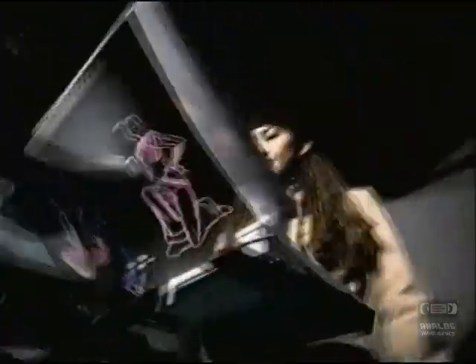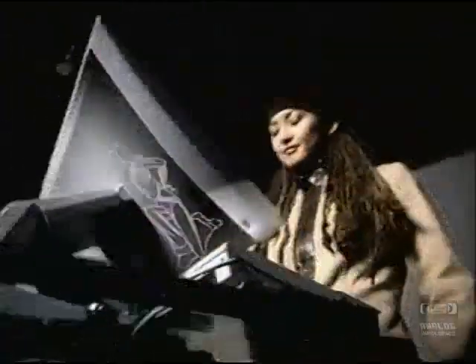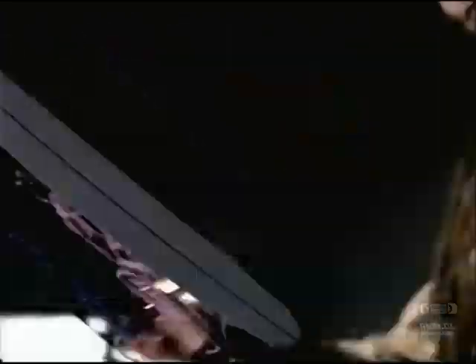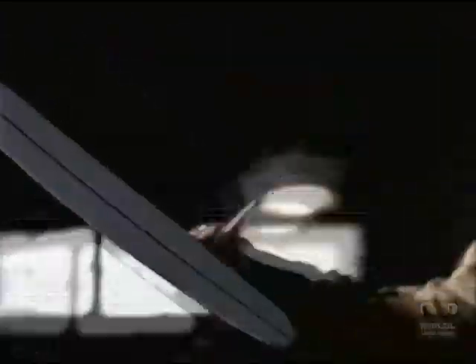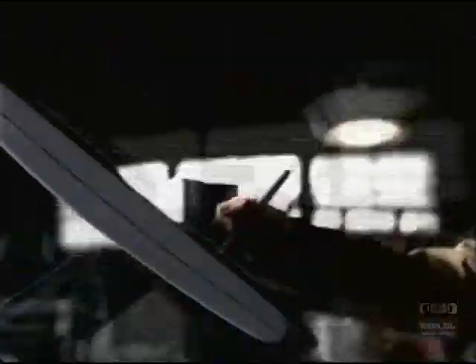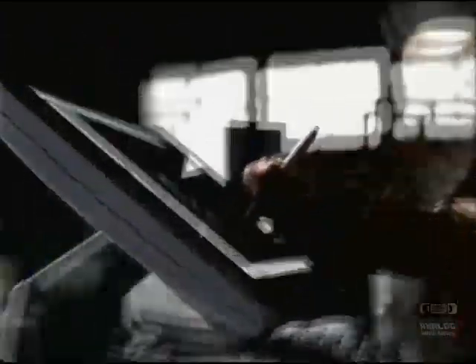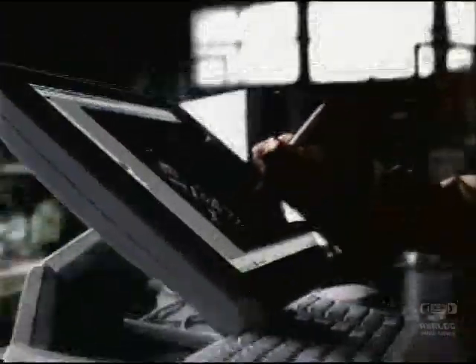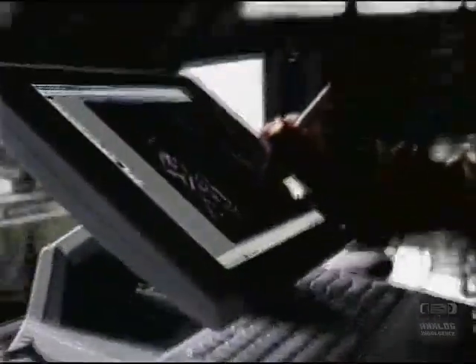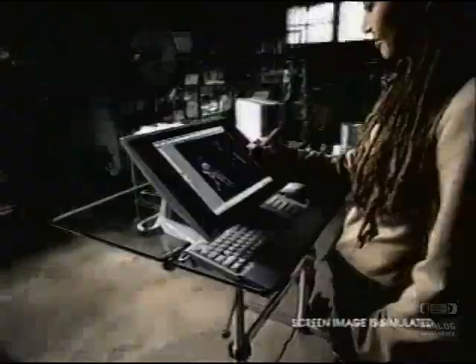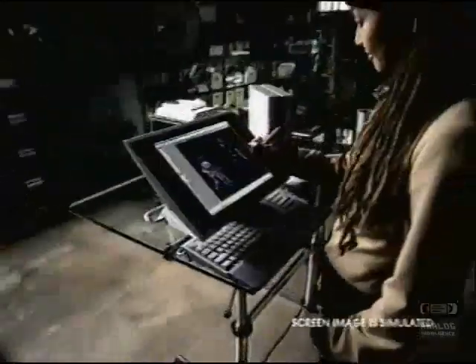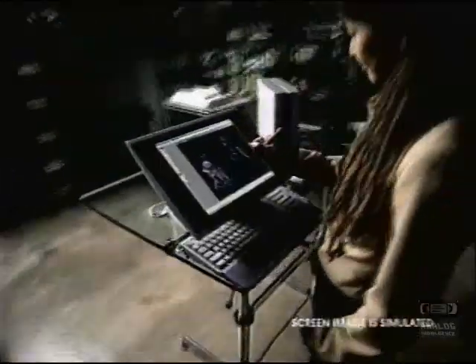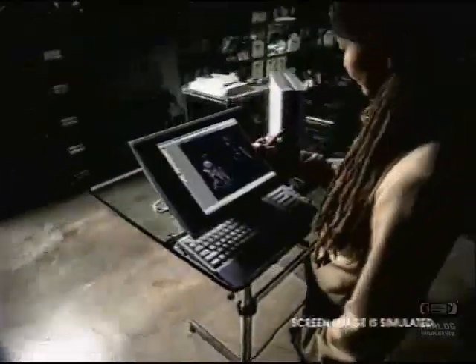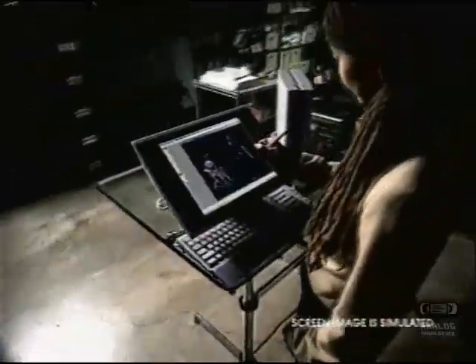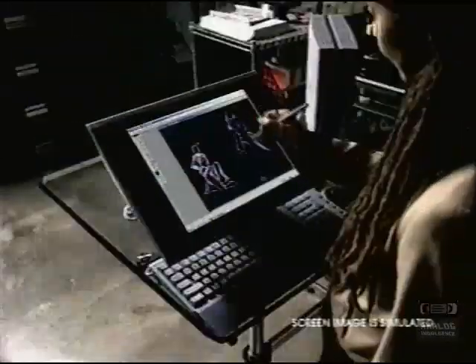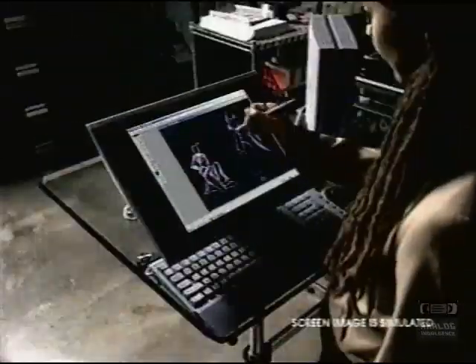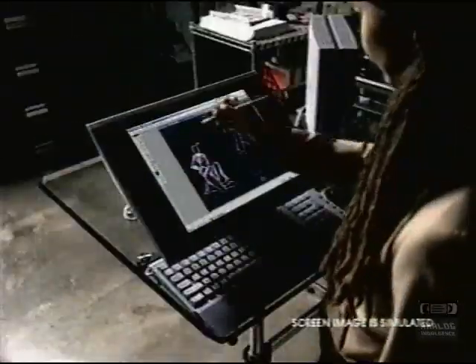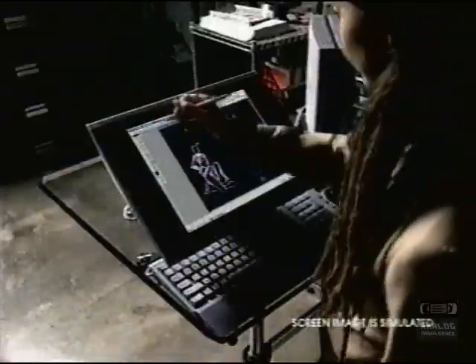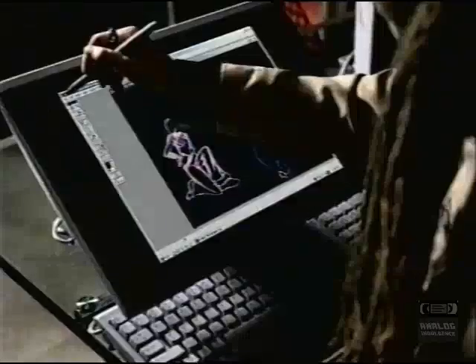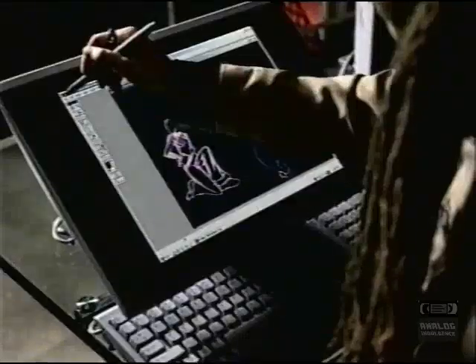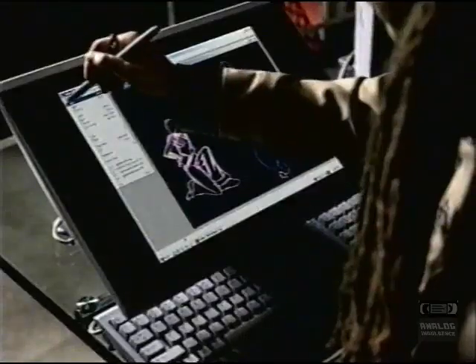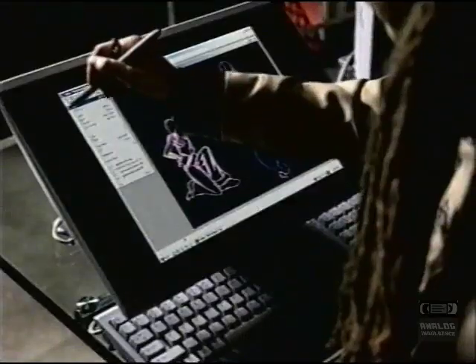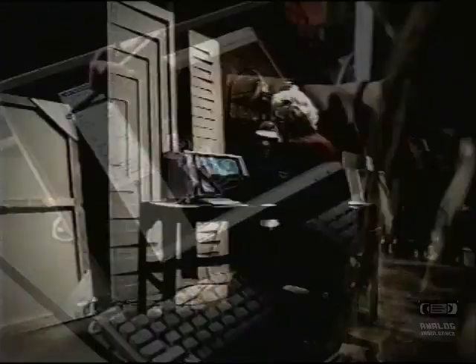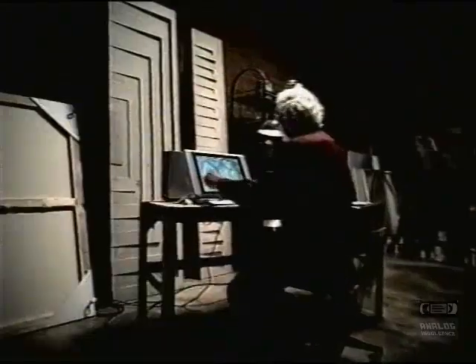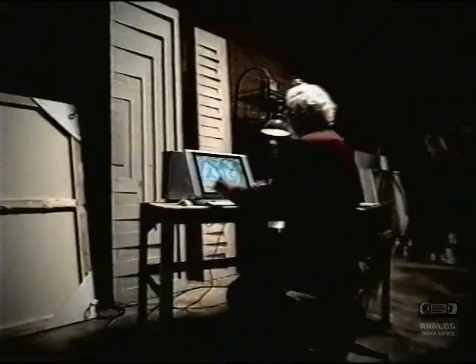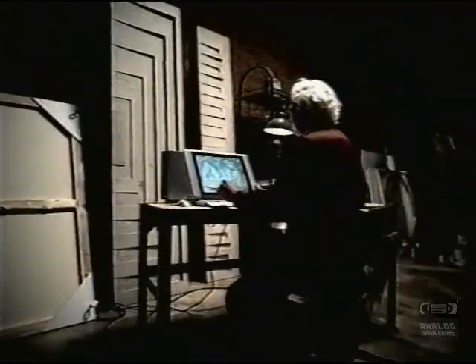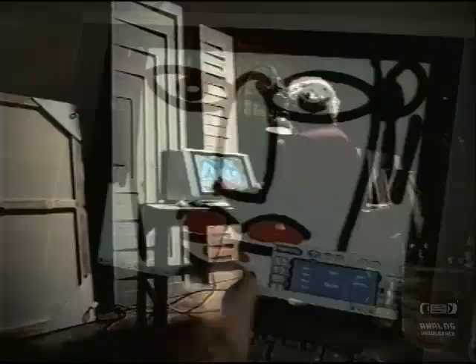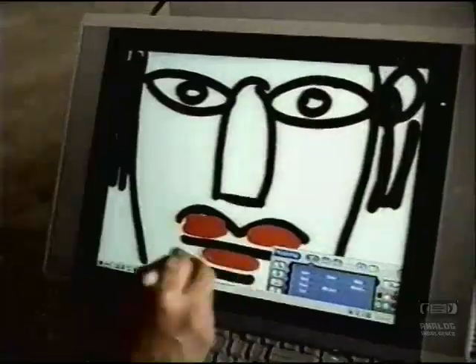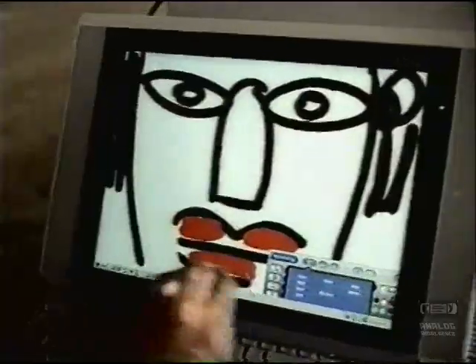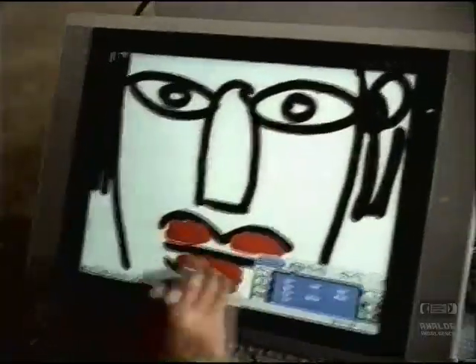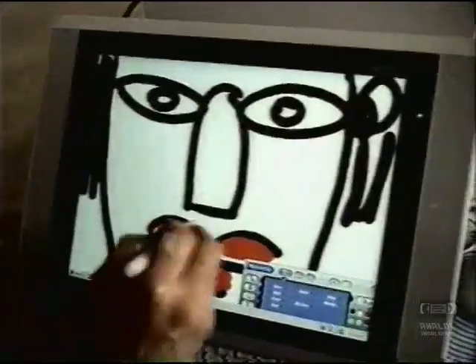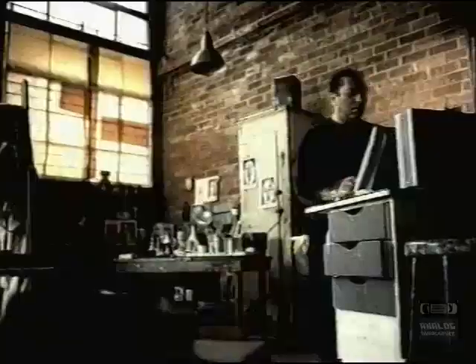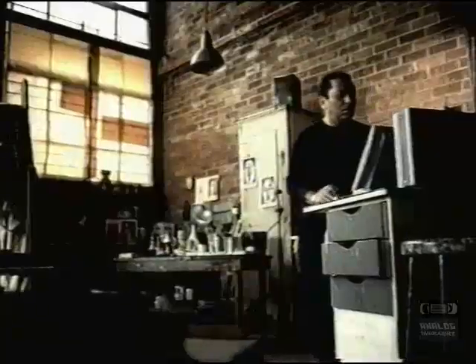Presenting the Sony Vaio Pen Tablet PC. A modern version of putting pen to paper.